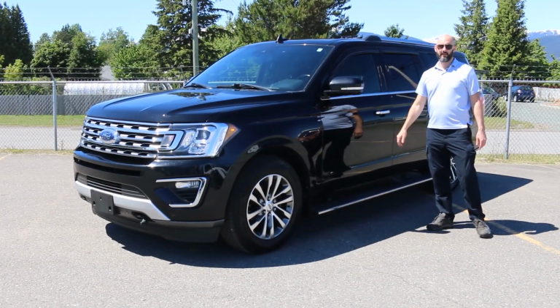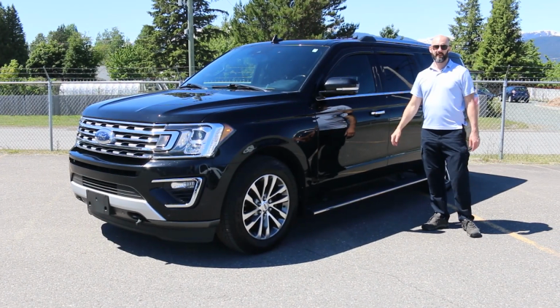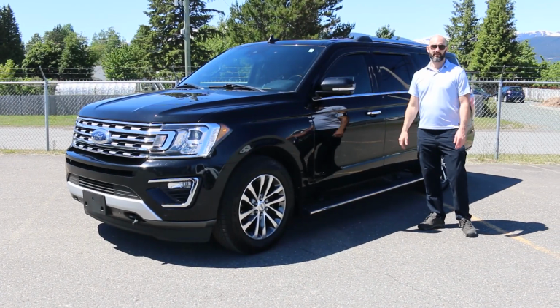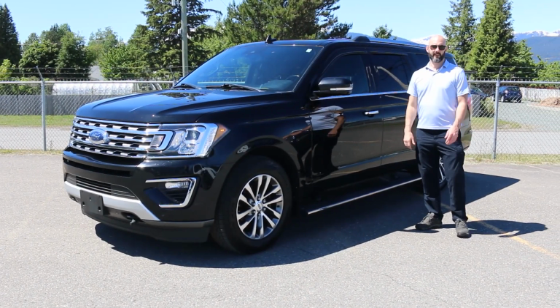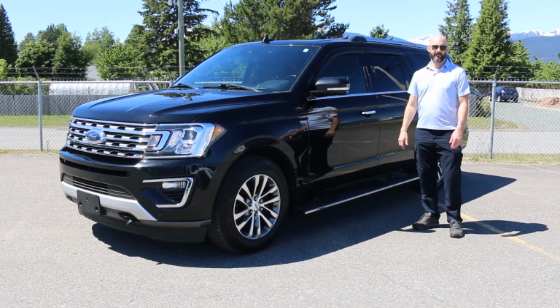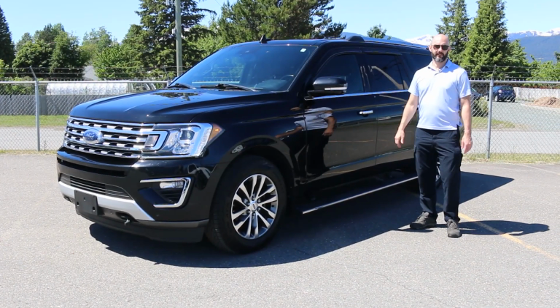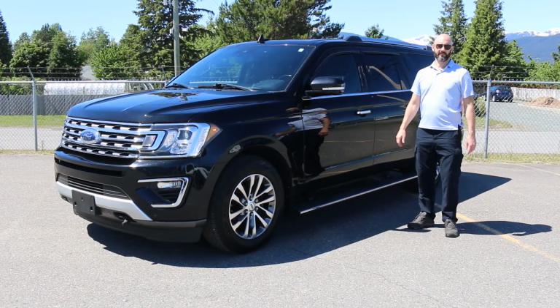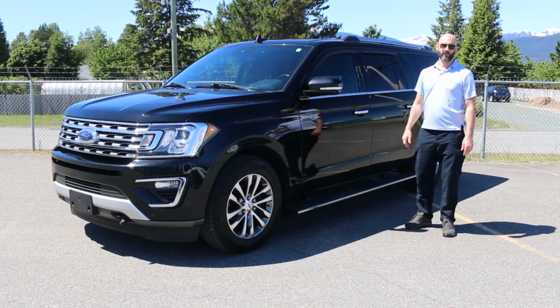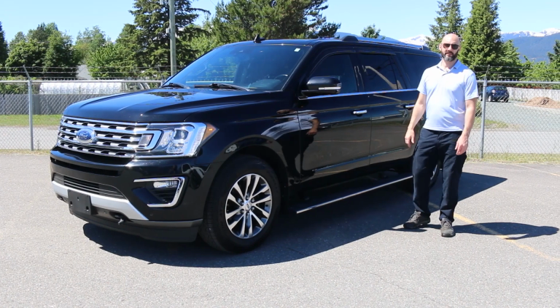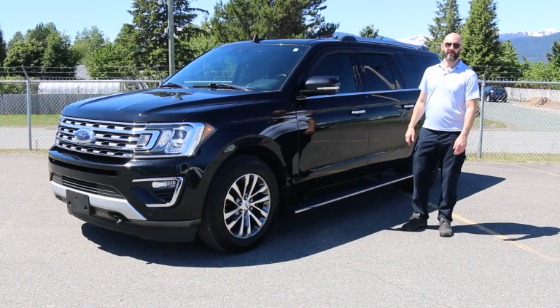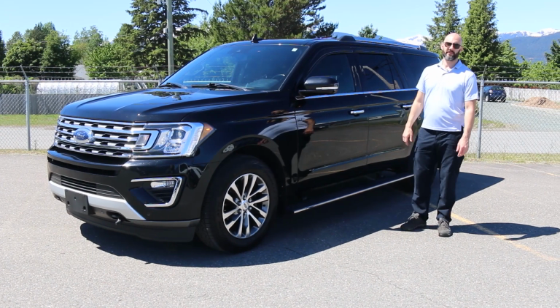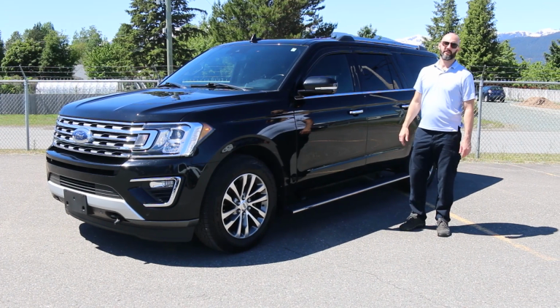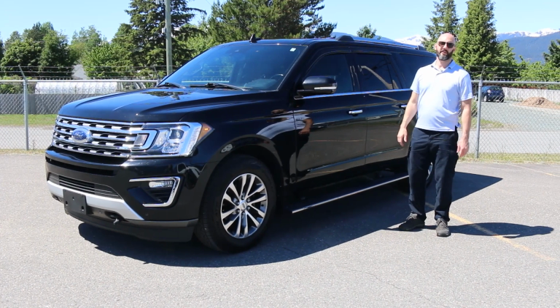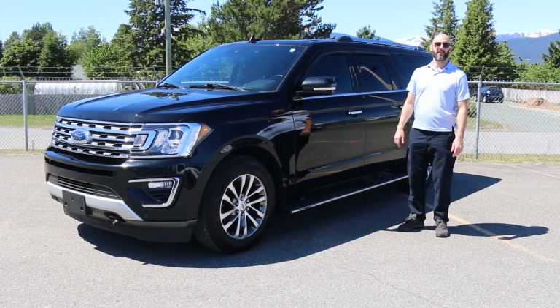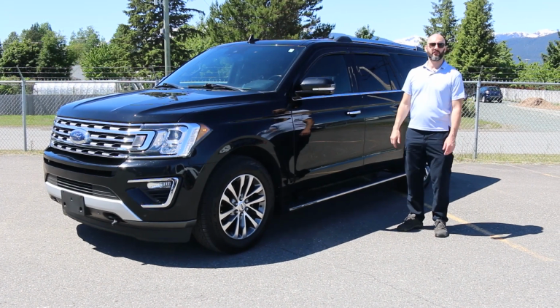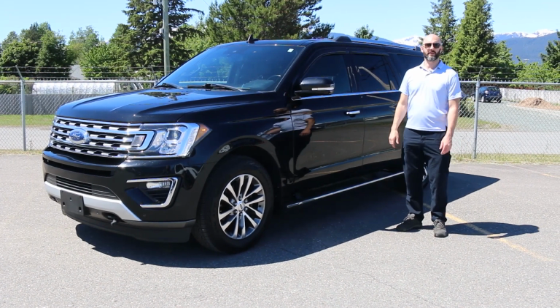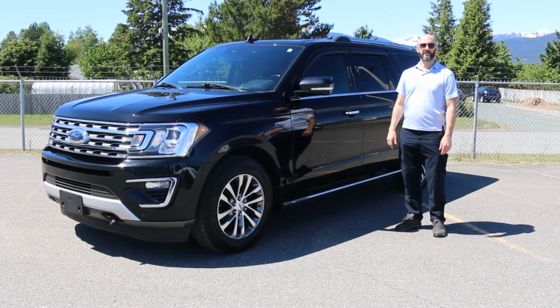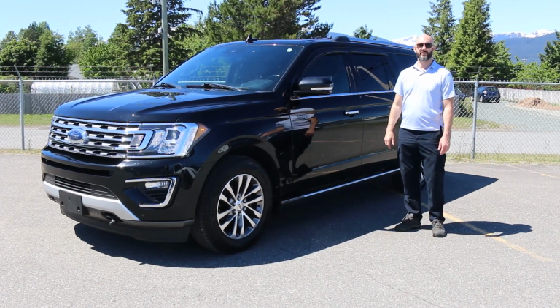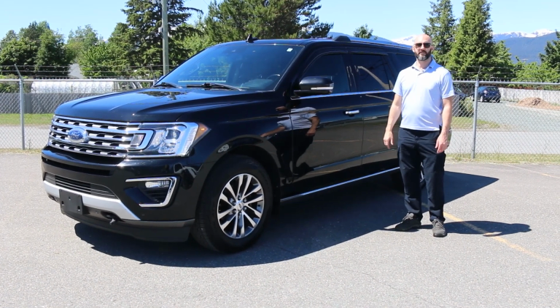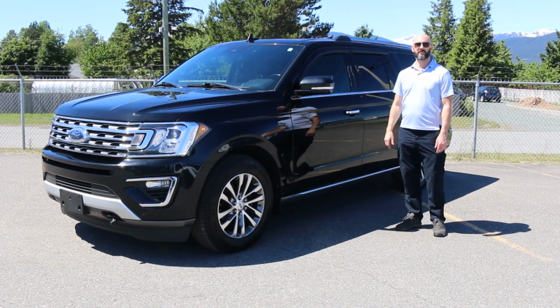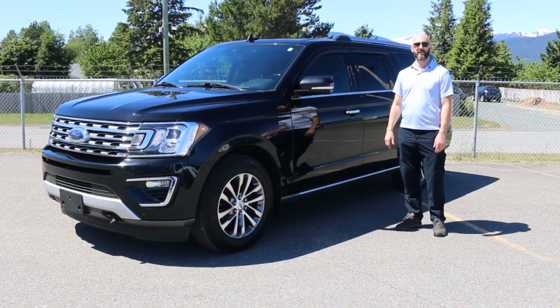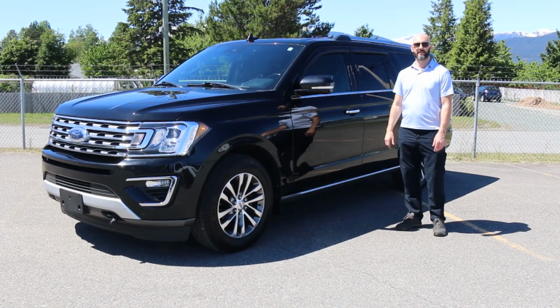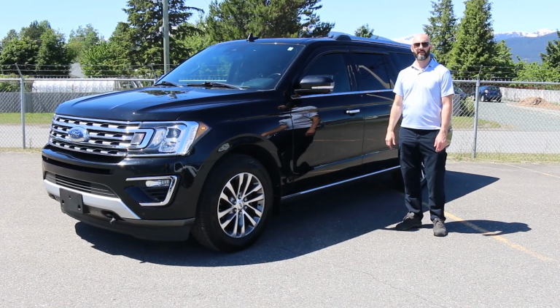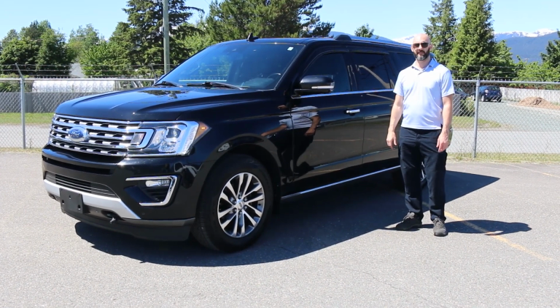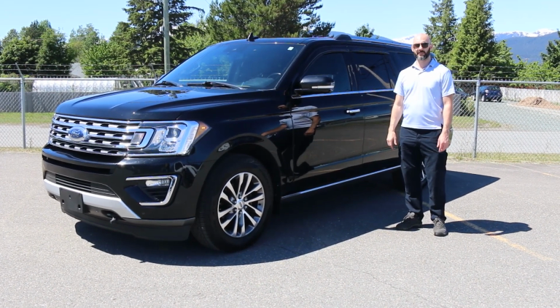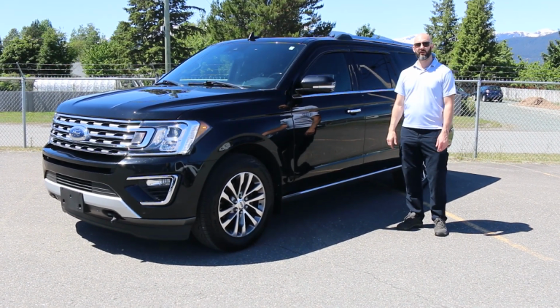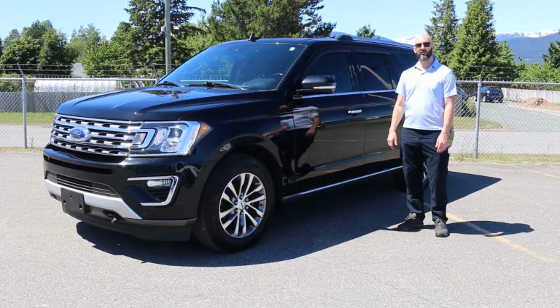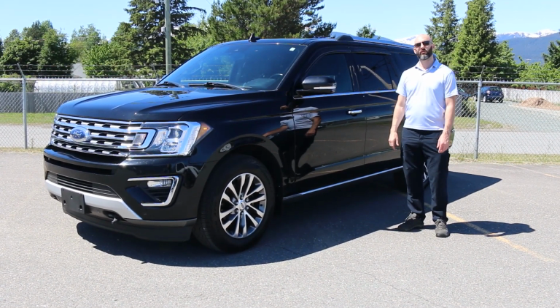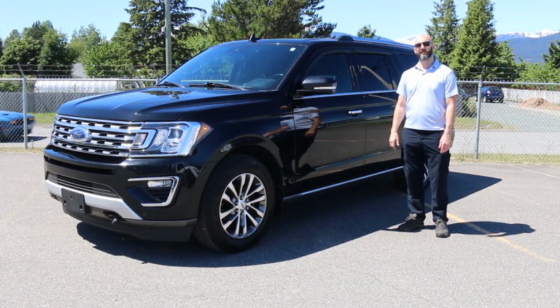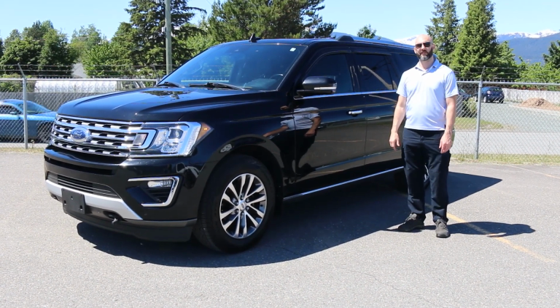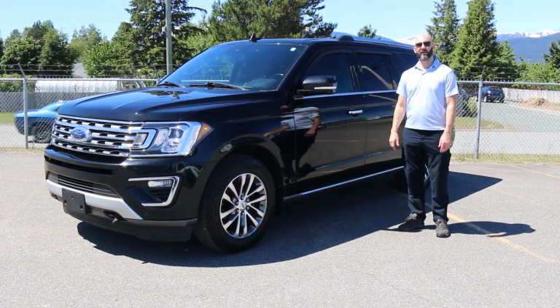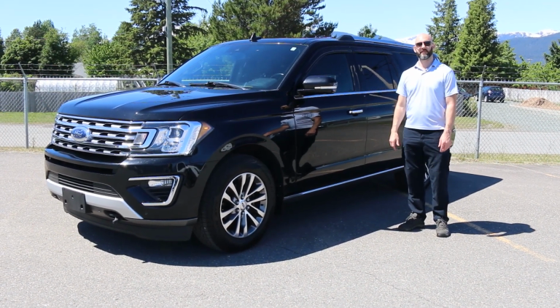That's all today for this Ford Expedition. If you have any questions at all, don't hesitate to give us a call or visit our website.